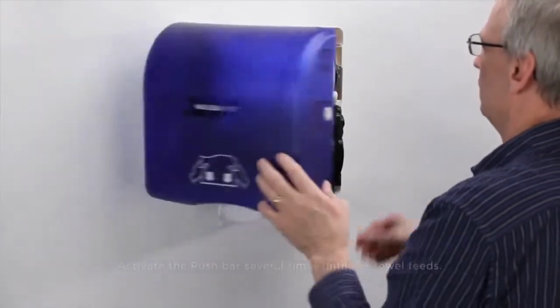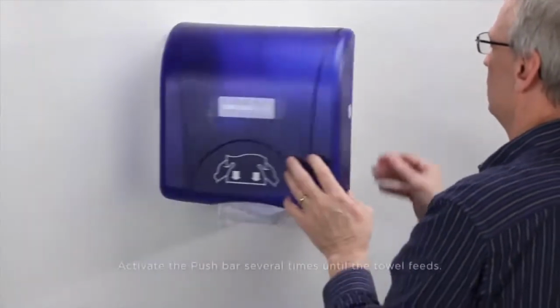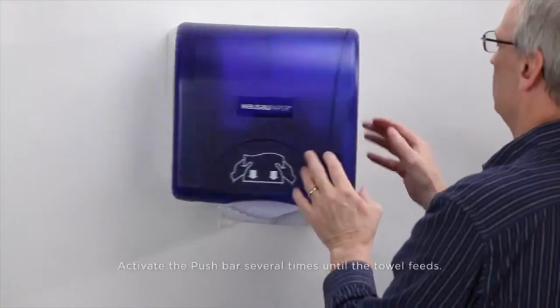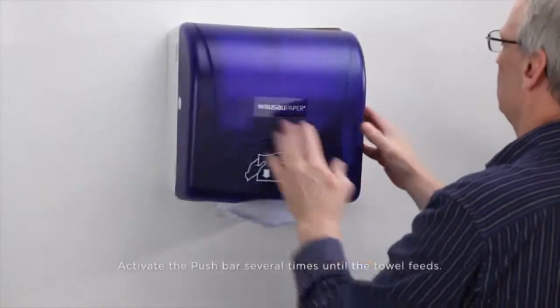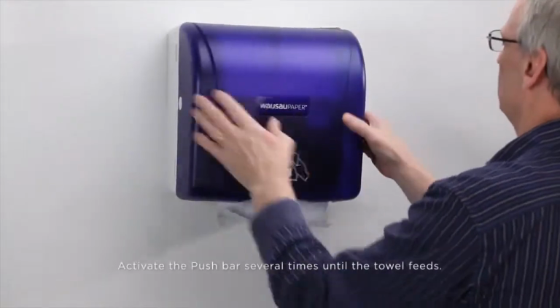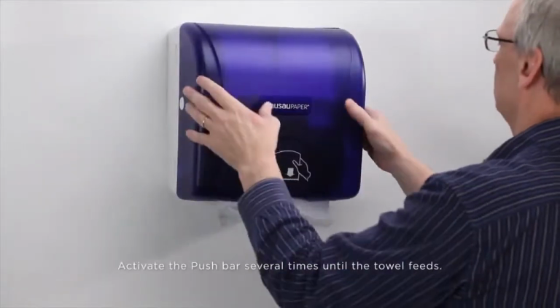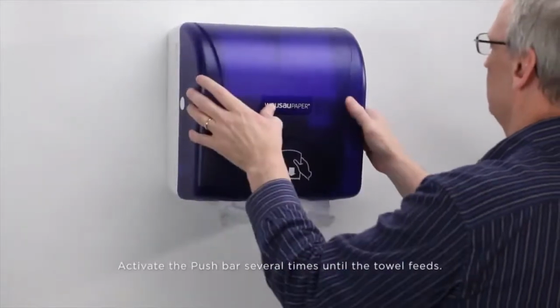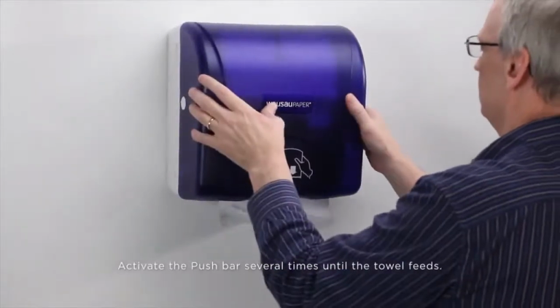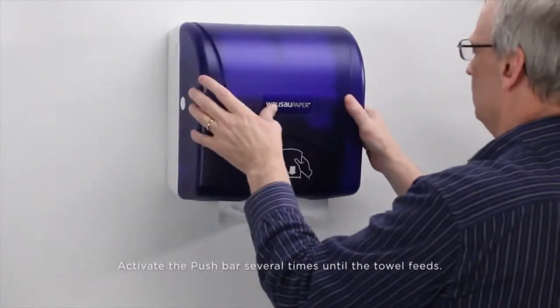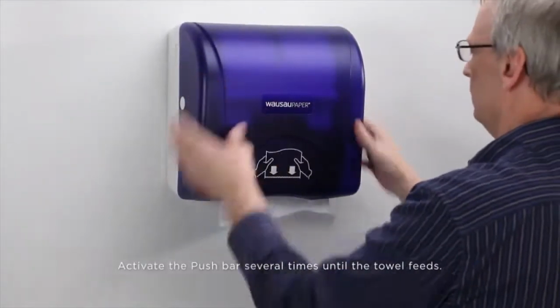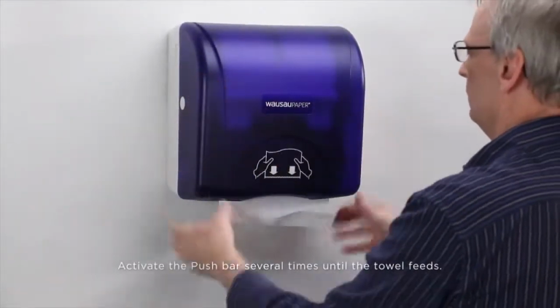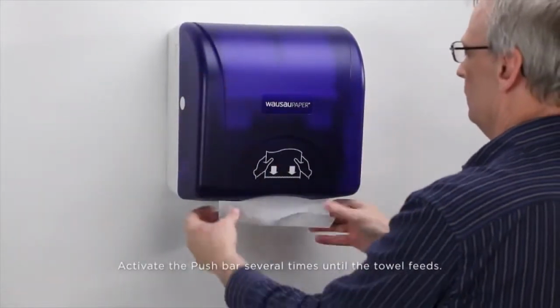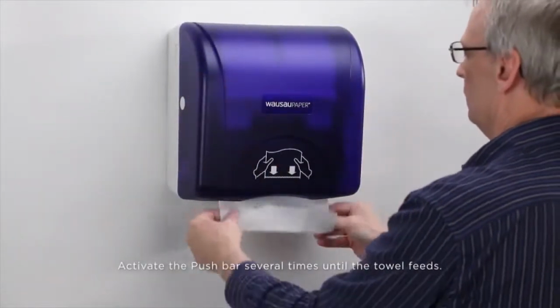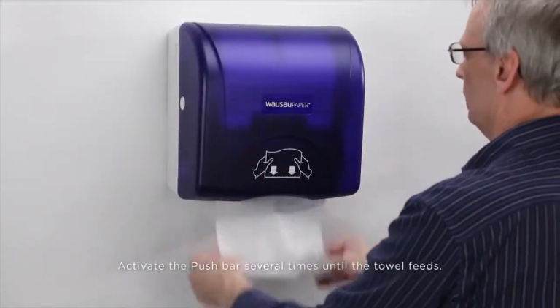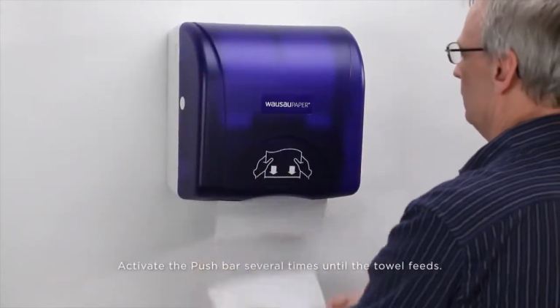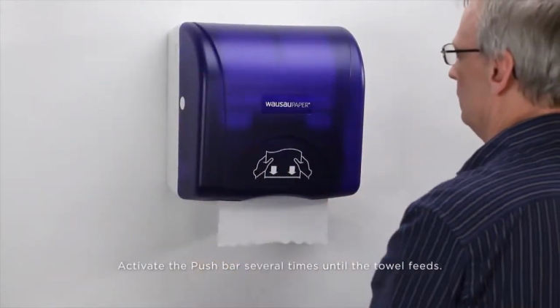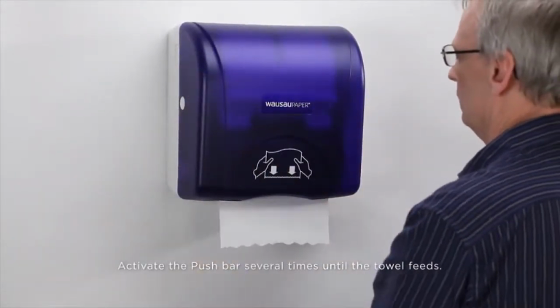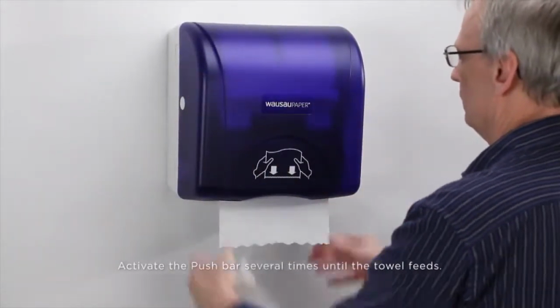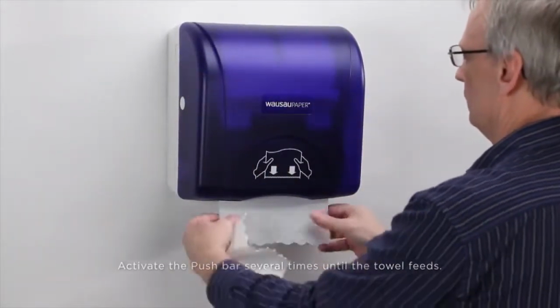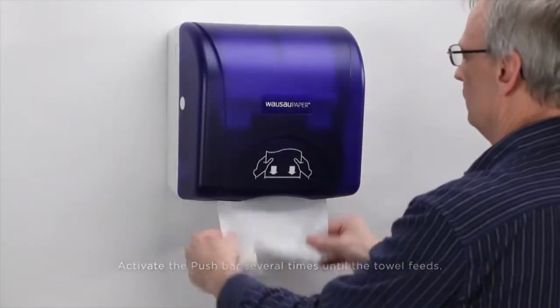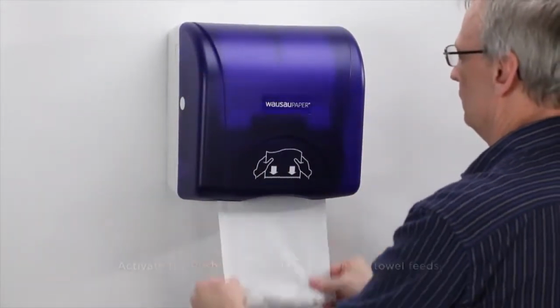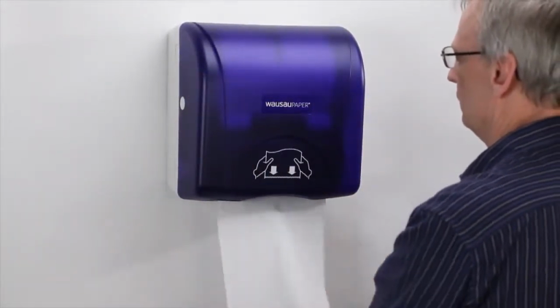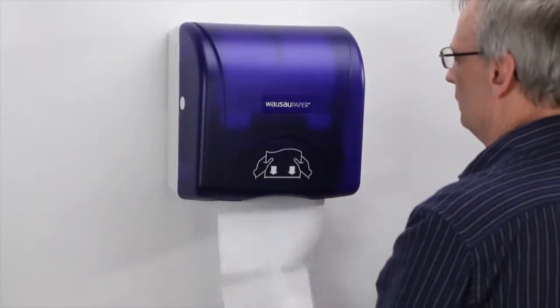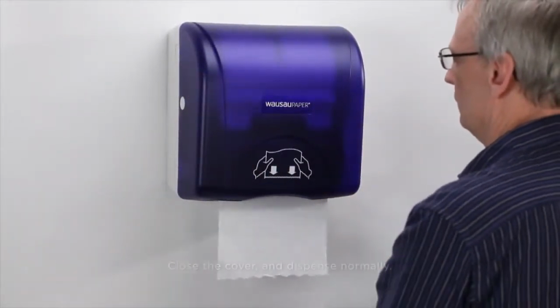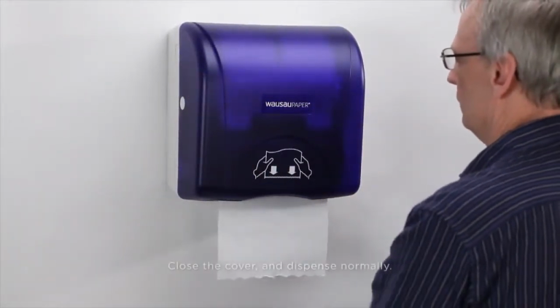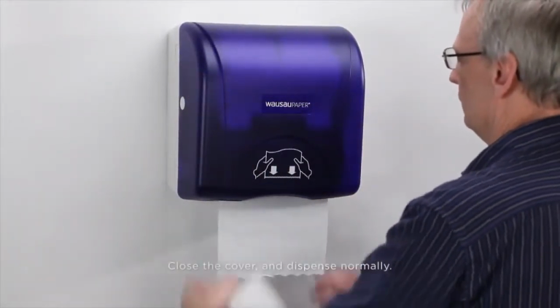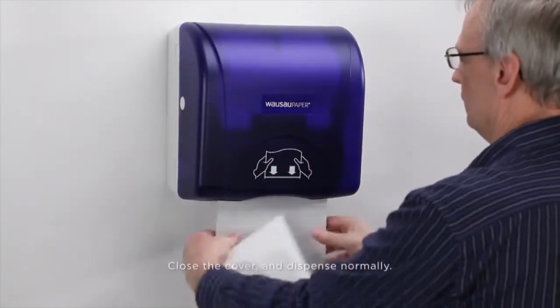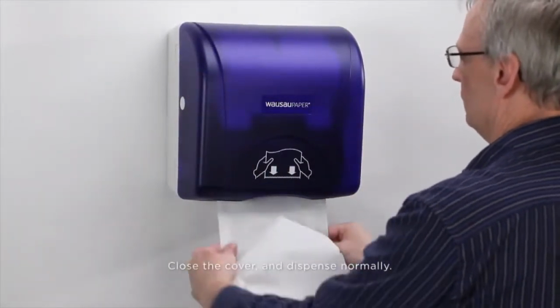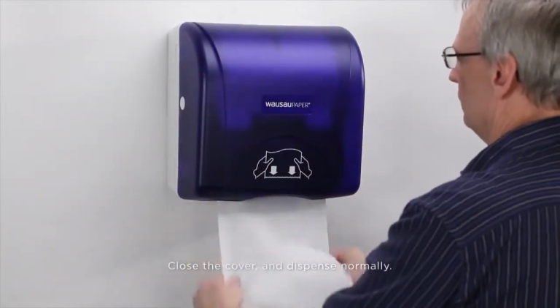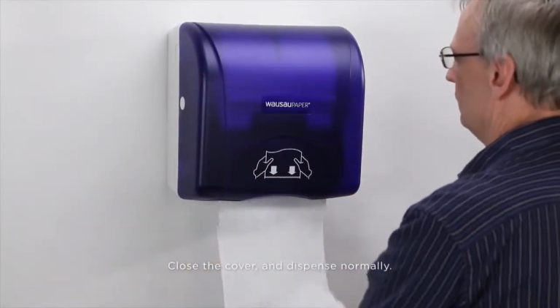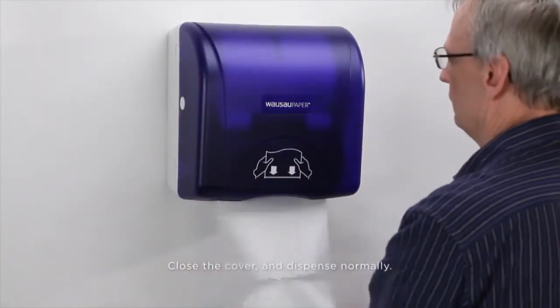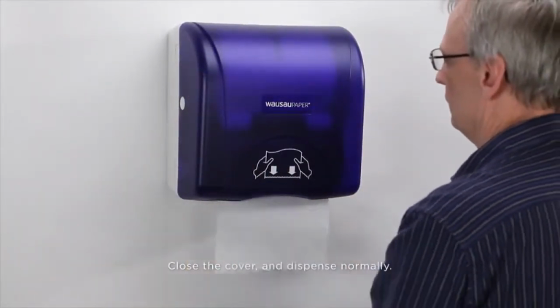Activate the push bar until the towel feeds. Close the cover and dispense normally.